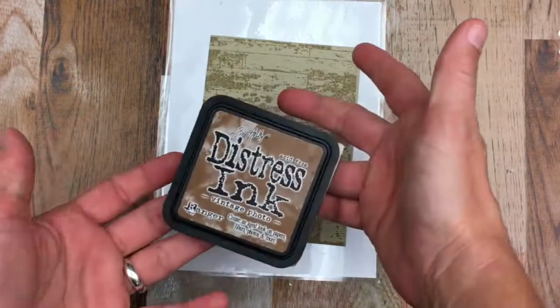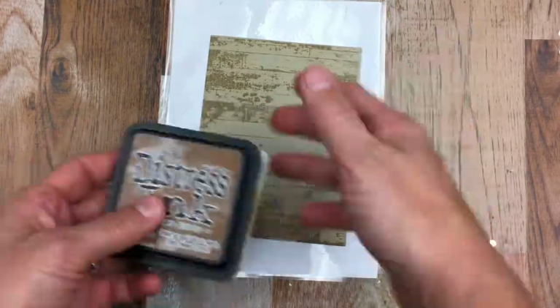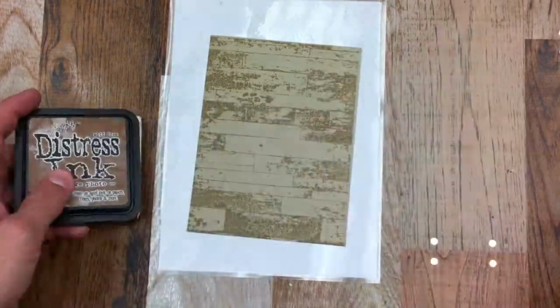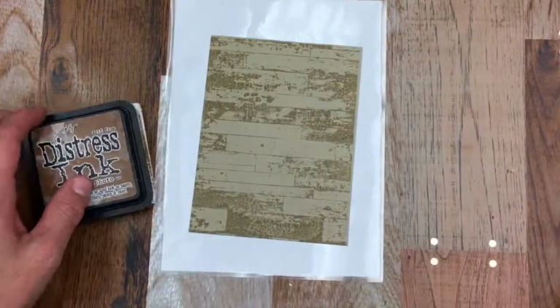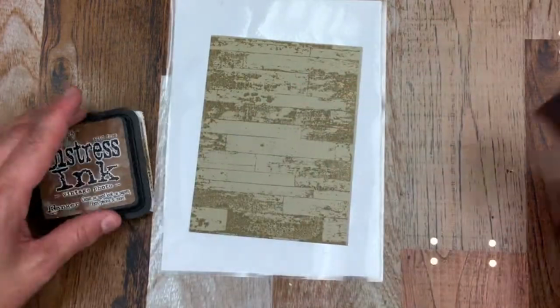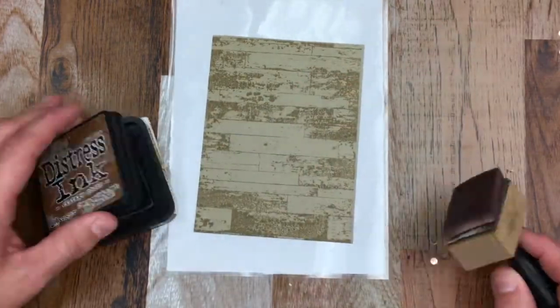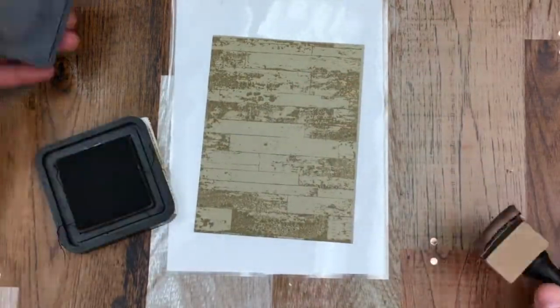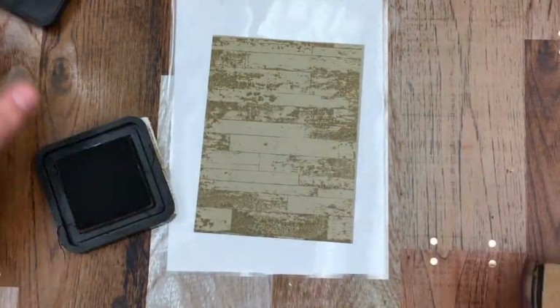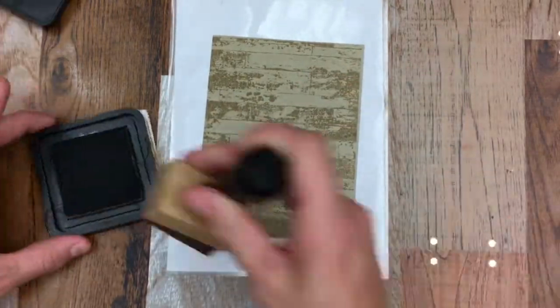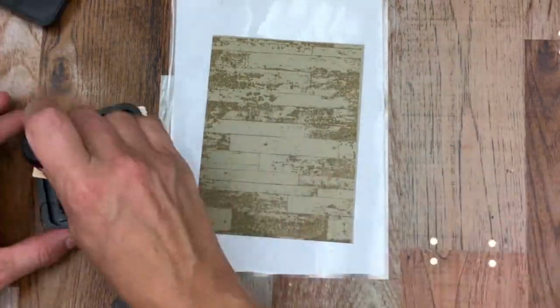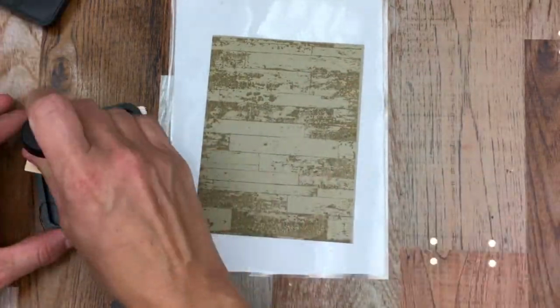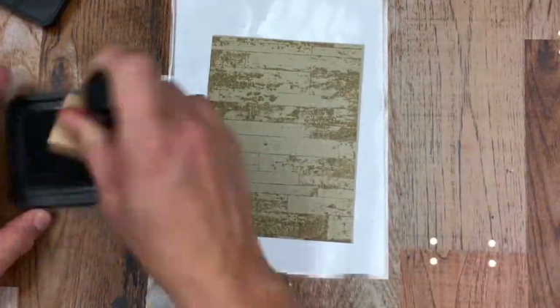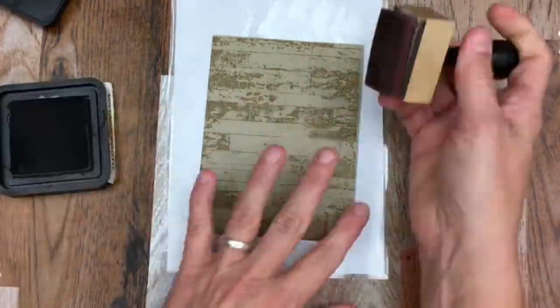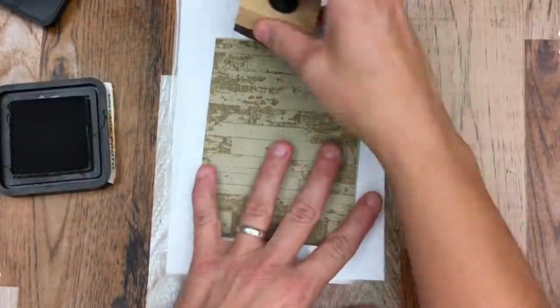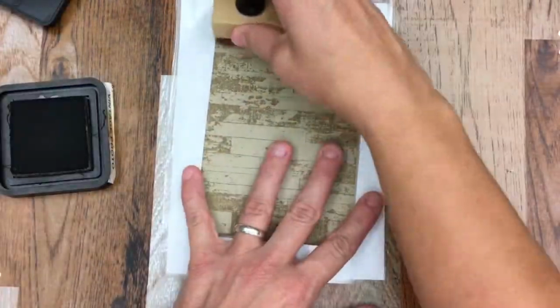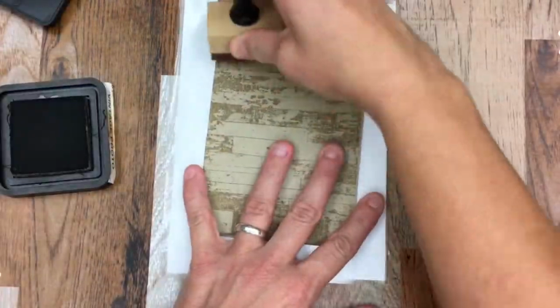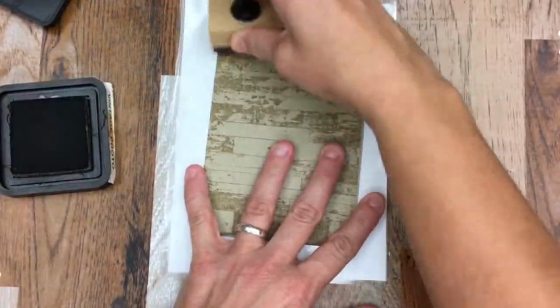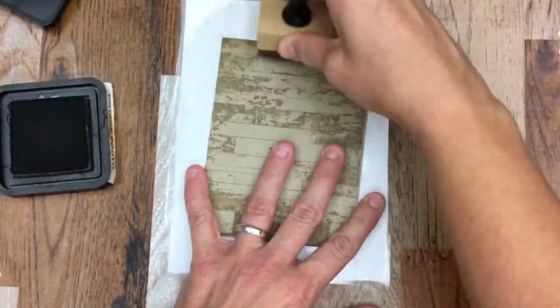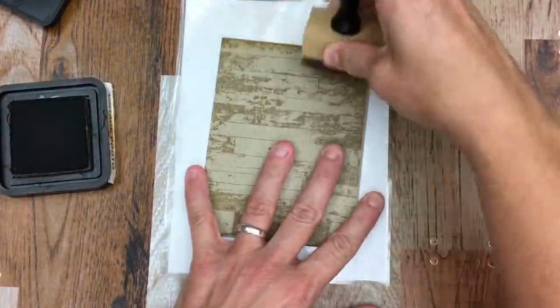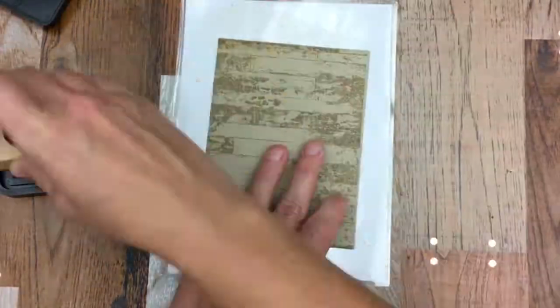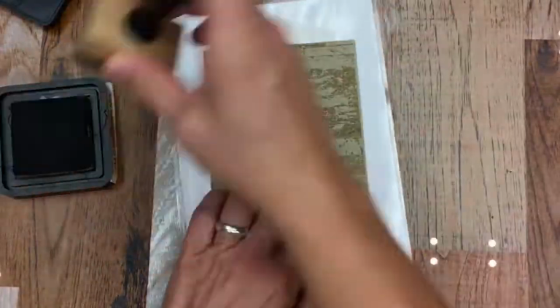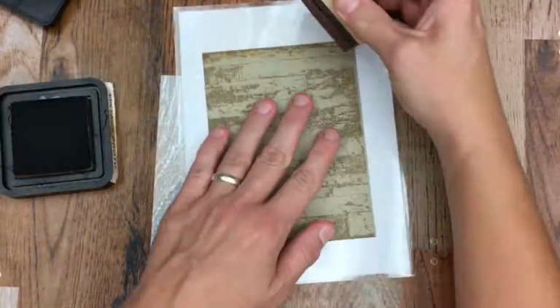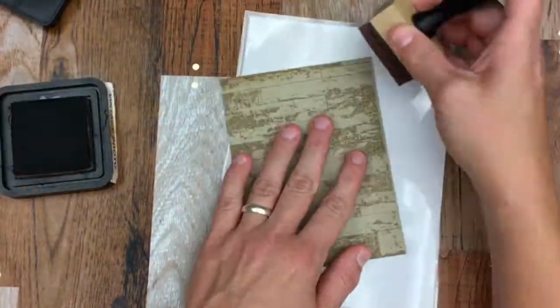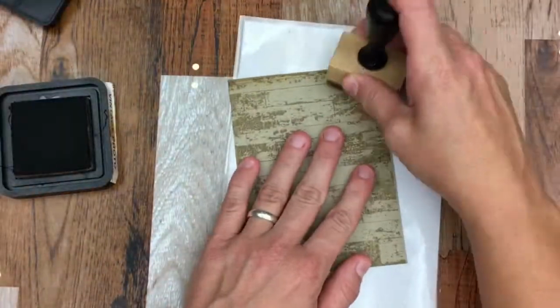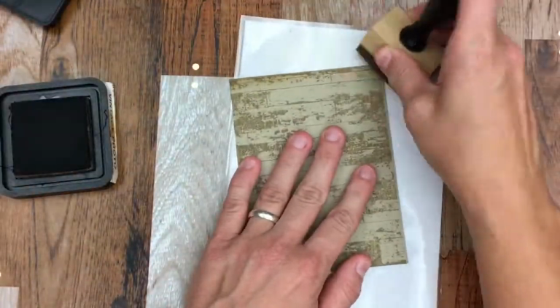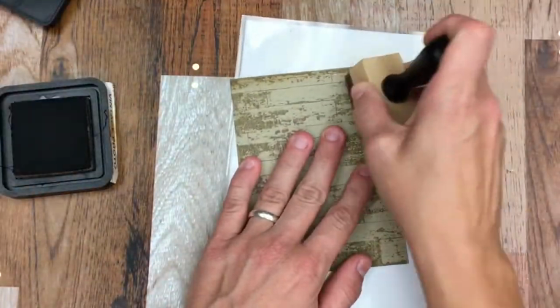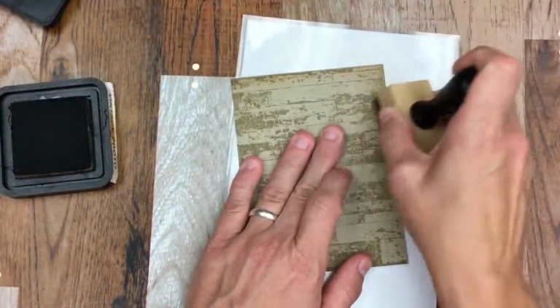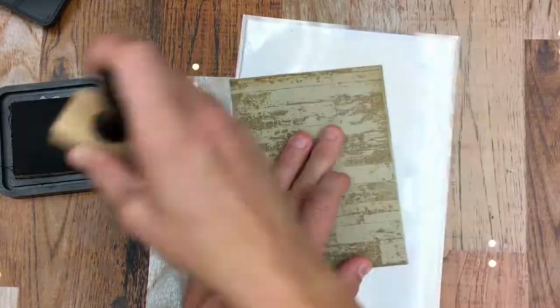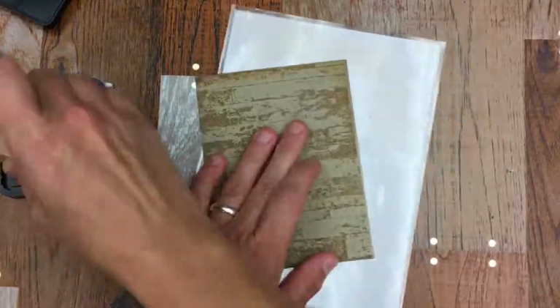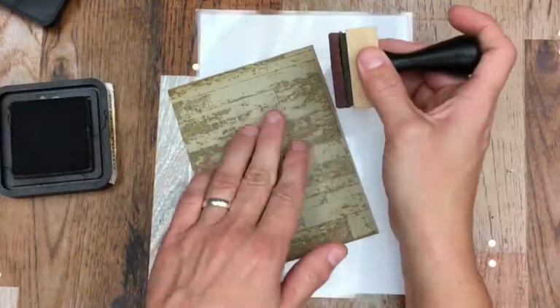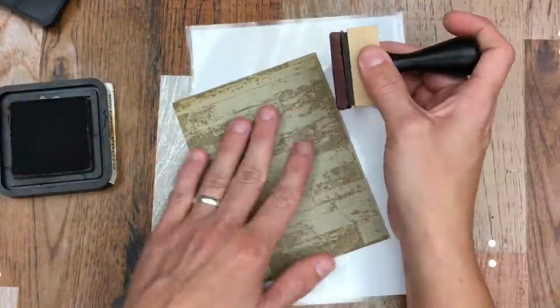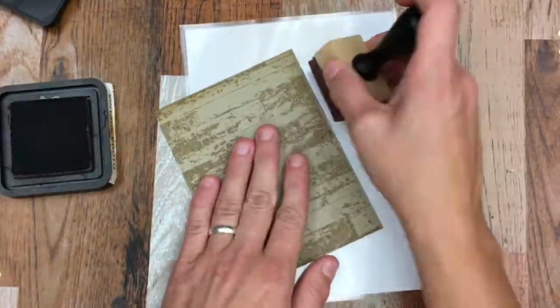I'm going to use some Distress Ink Vintage Photo and ink up my edges.